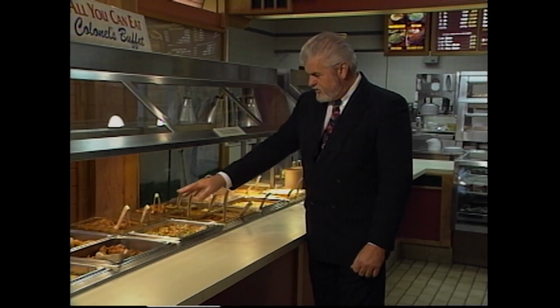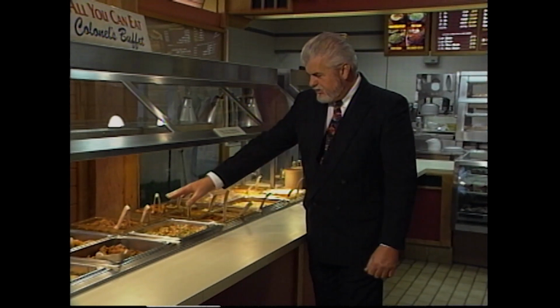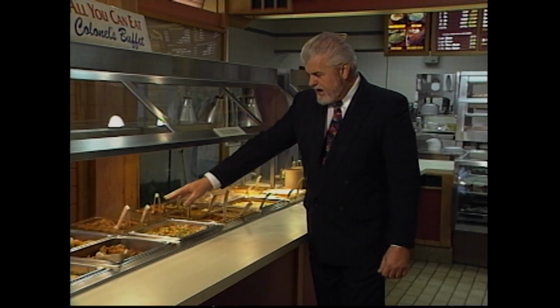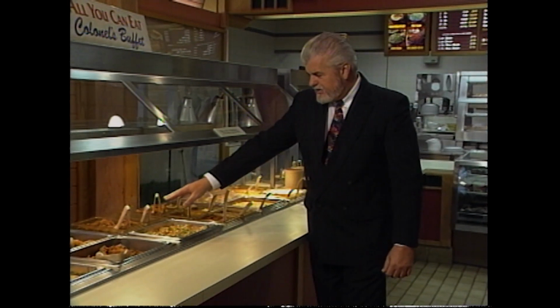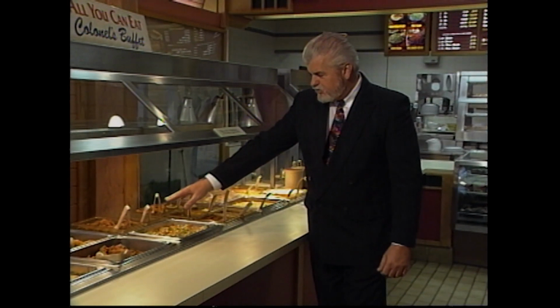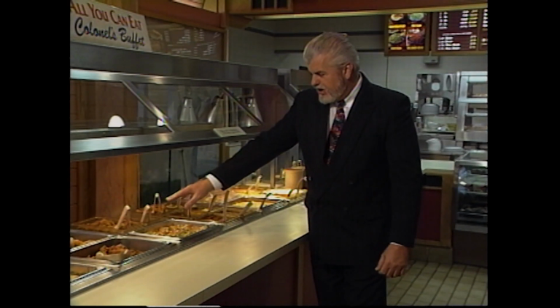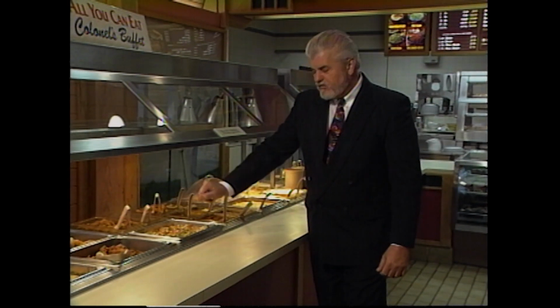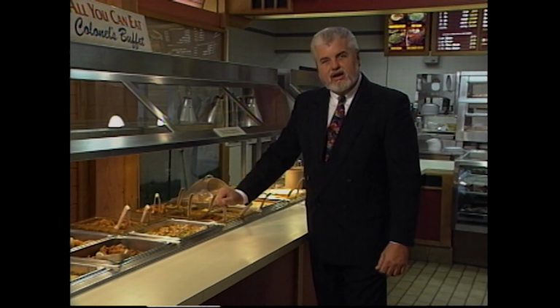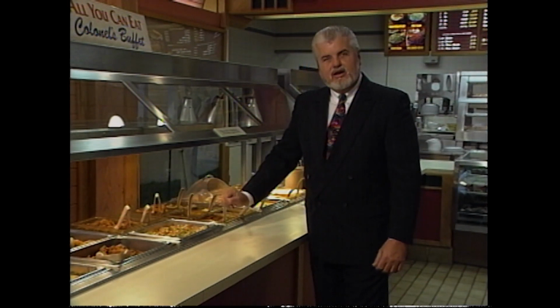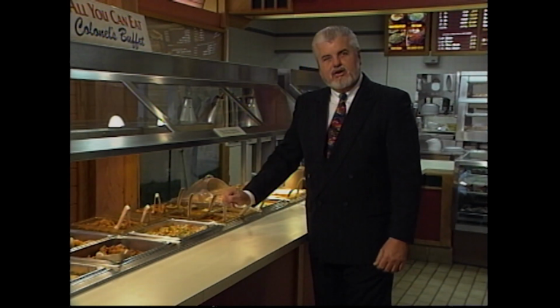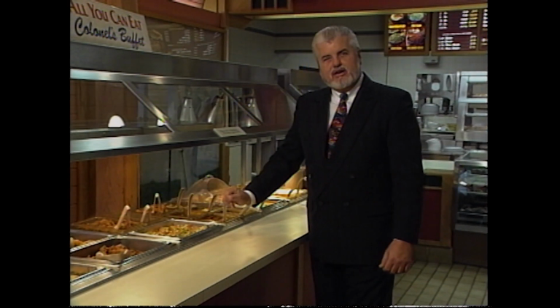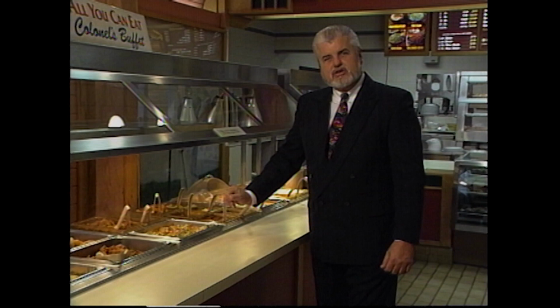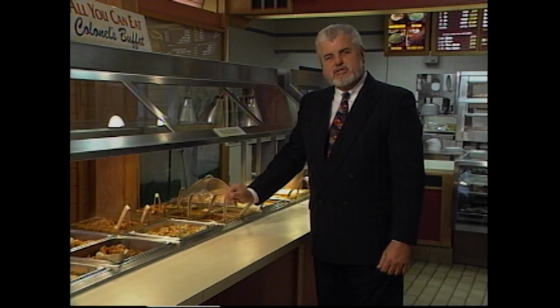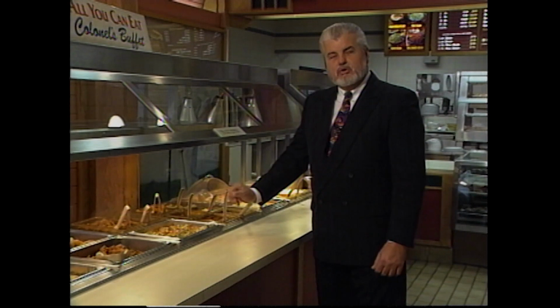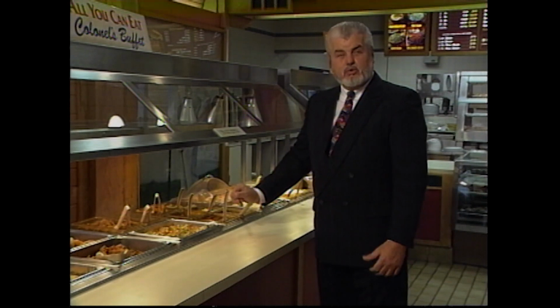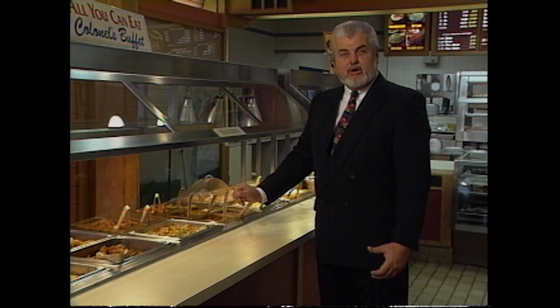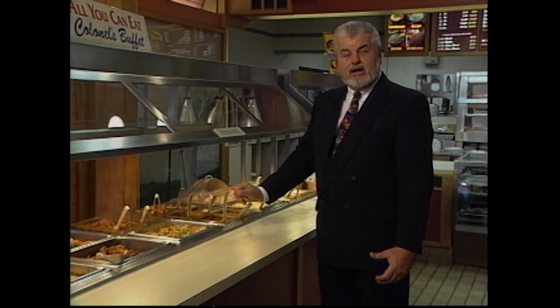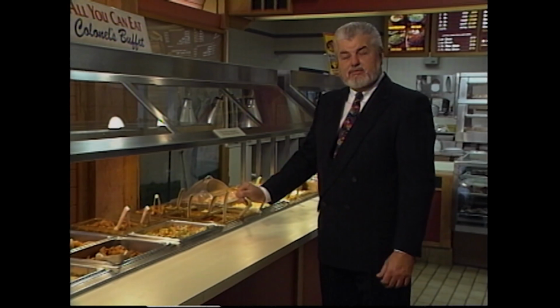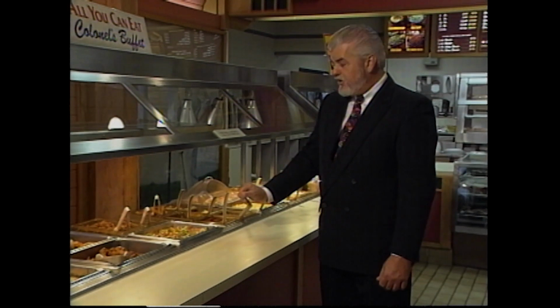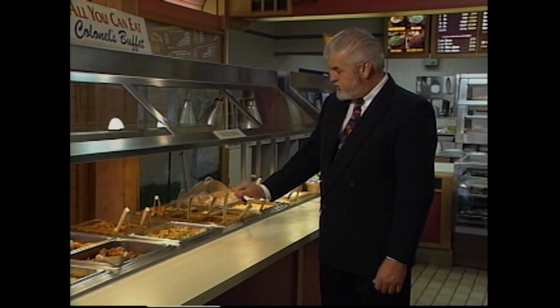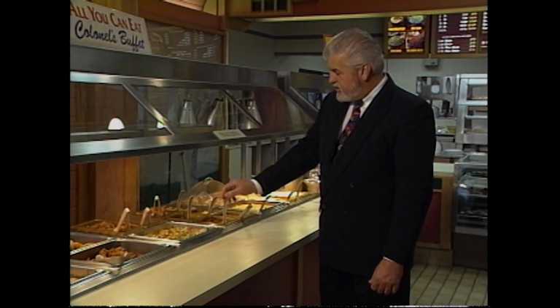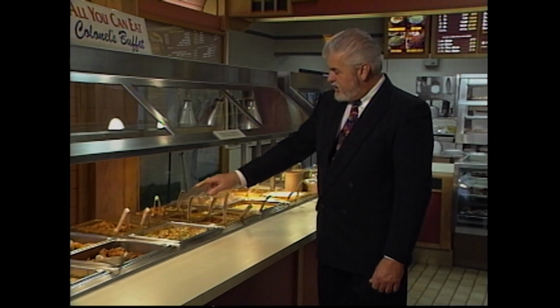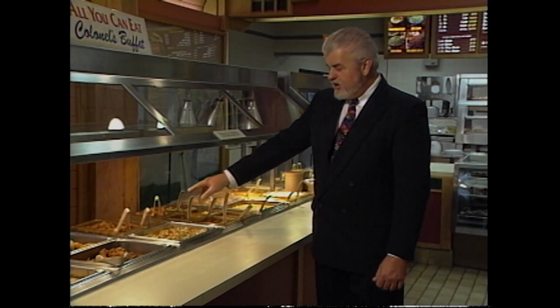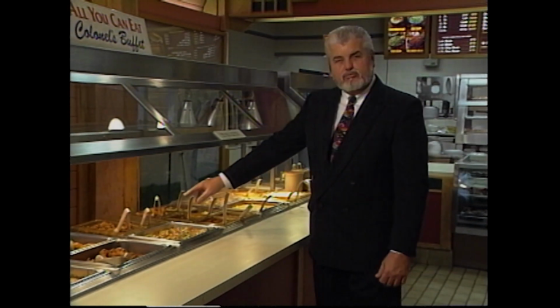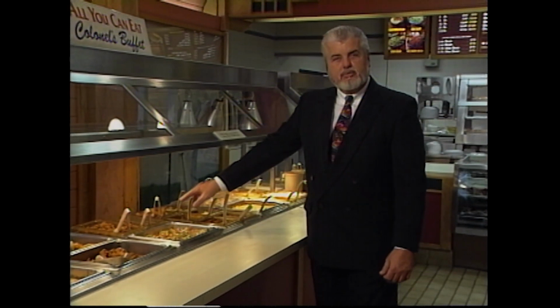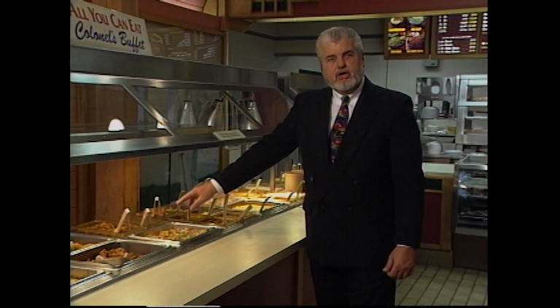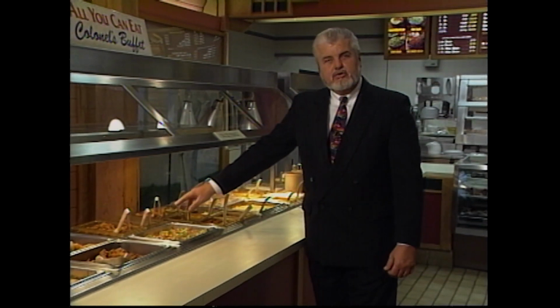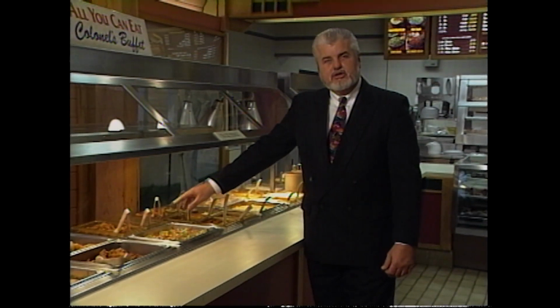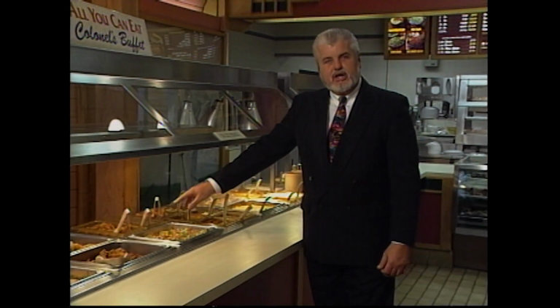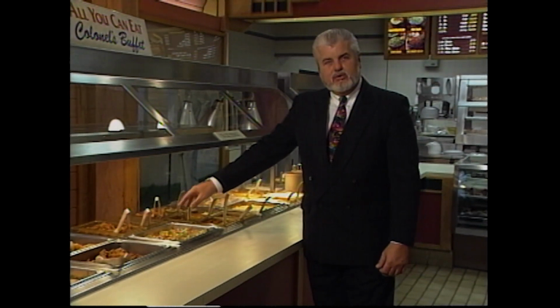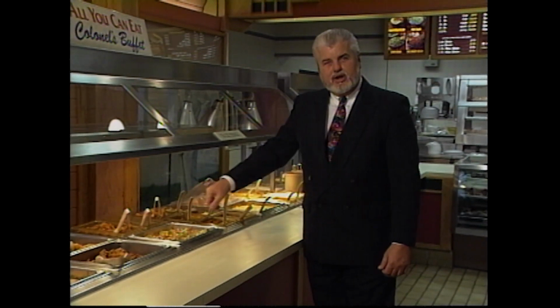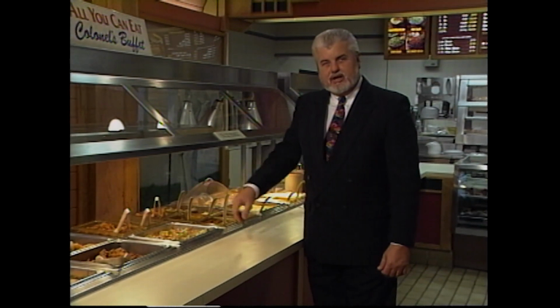Behind that we have livers, which work well in a lot of areas. We have barbecued chicken wings.